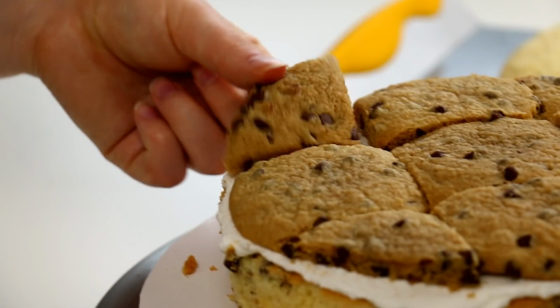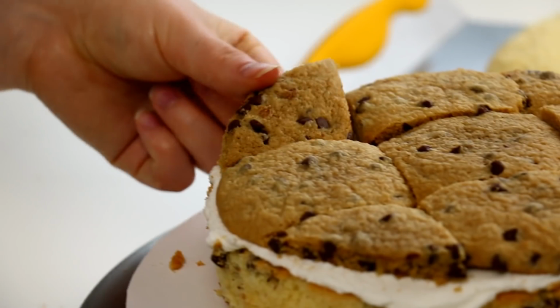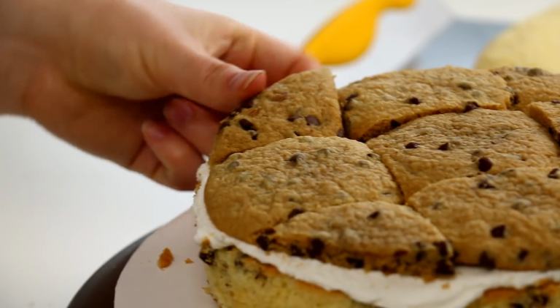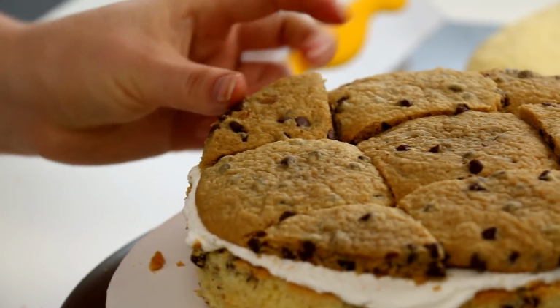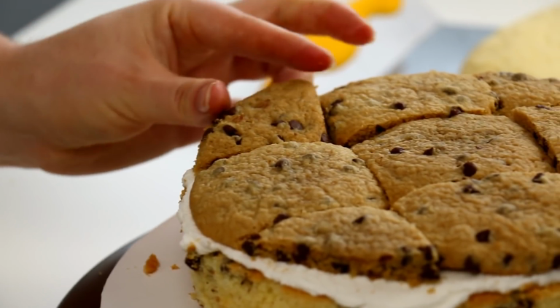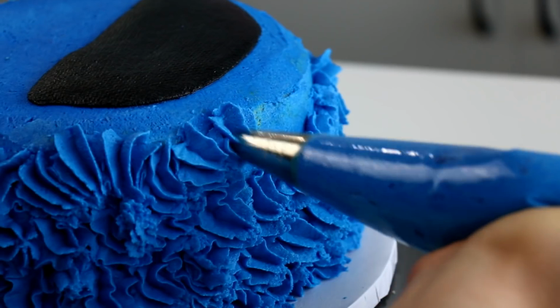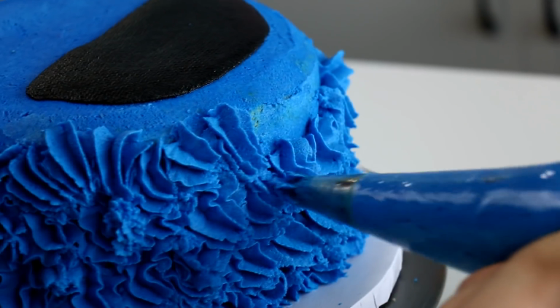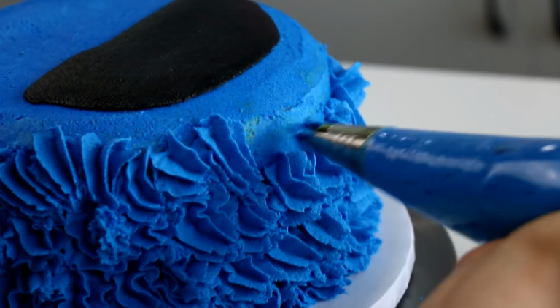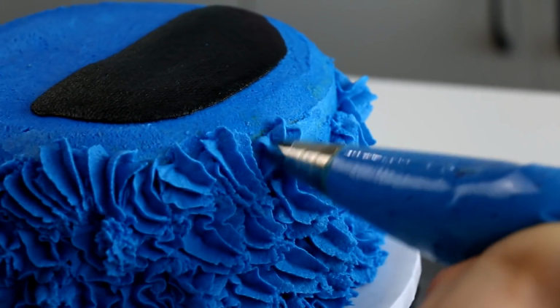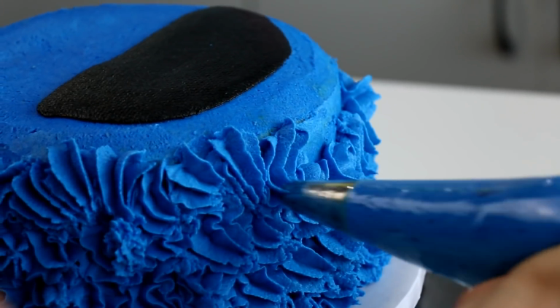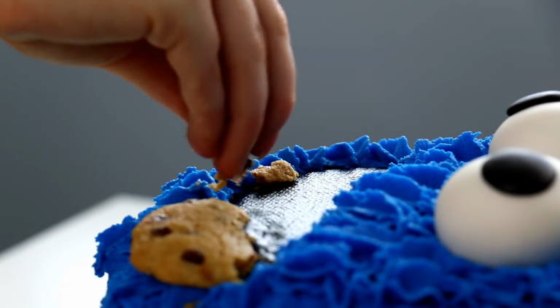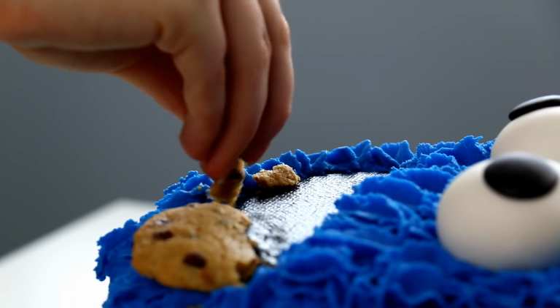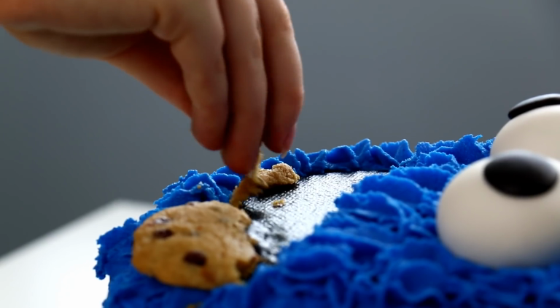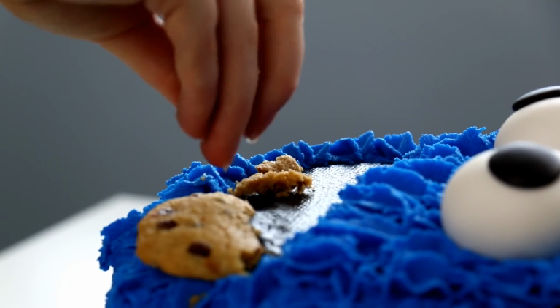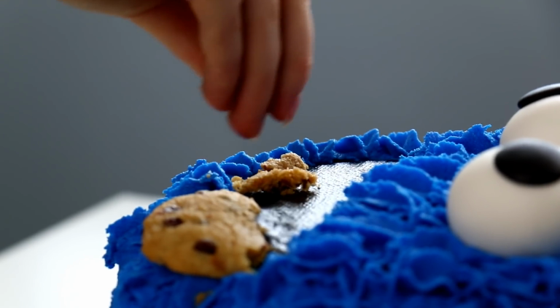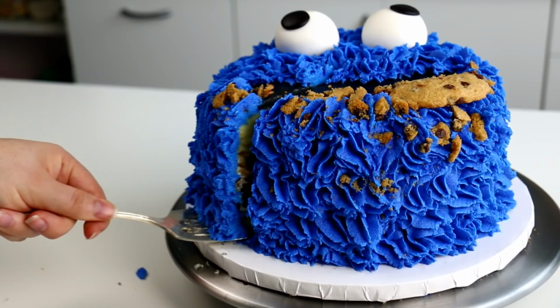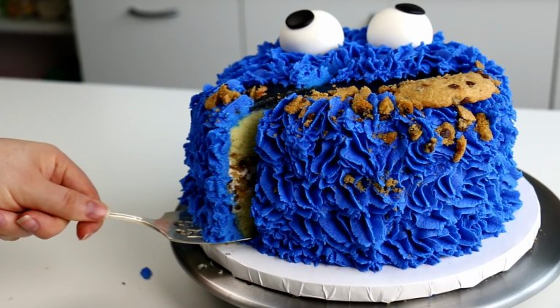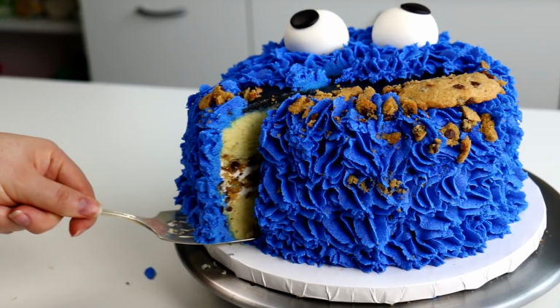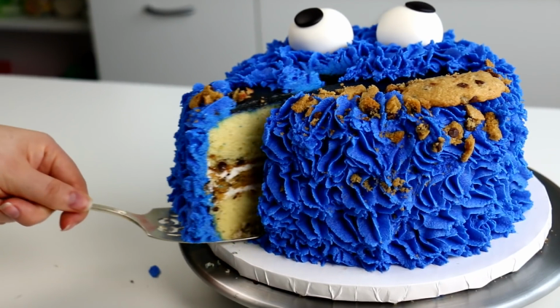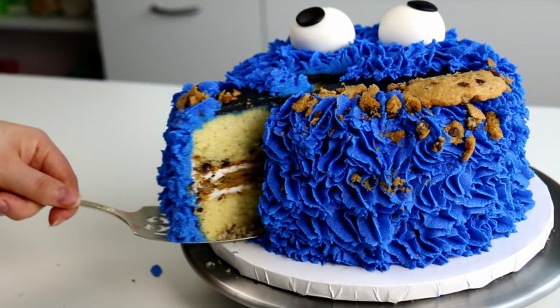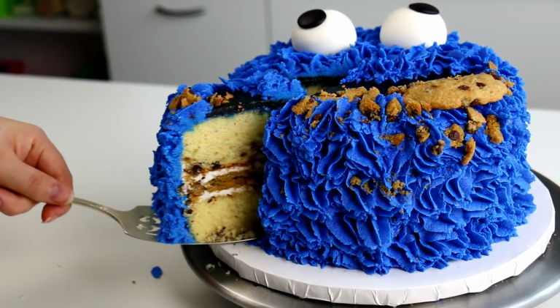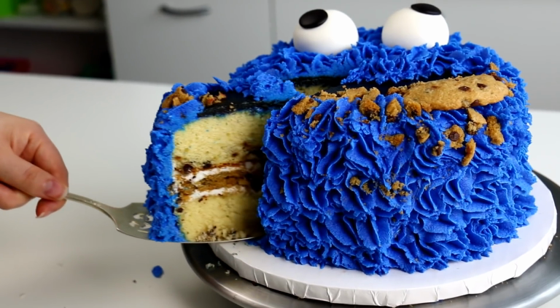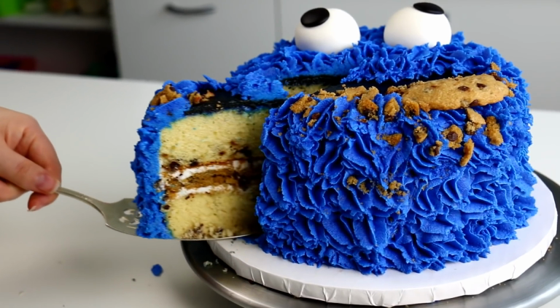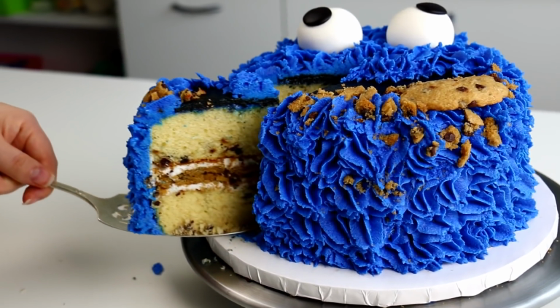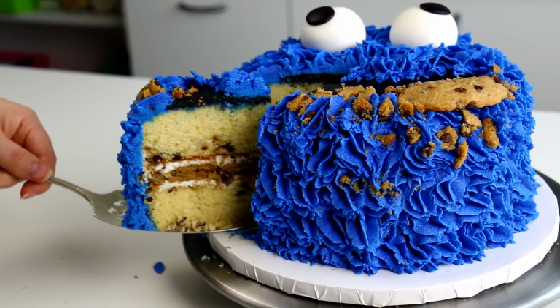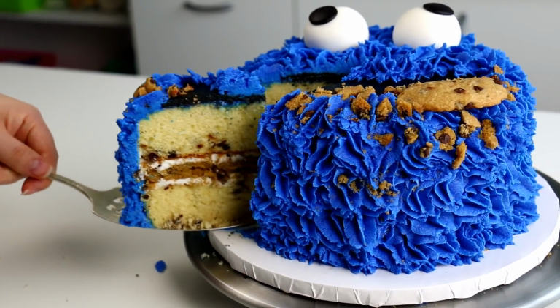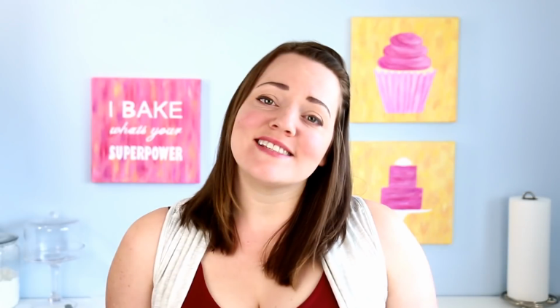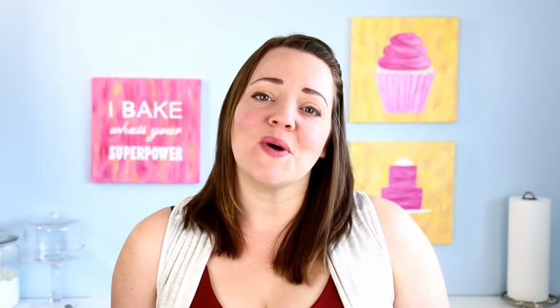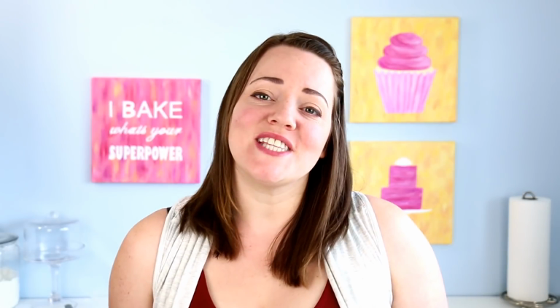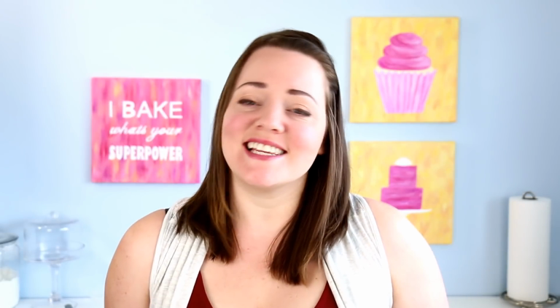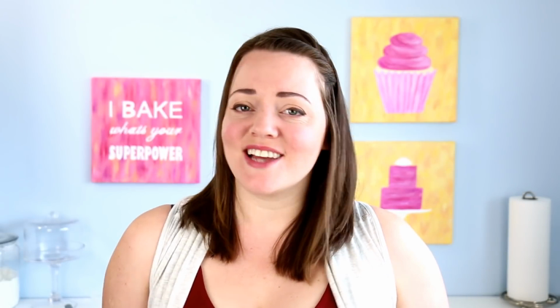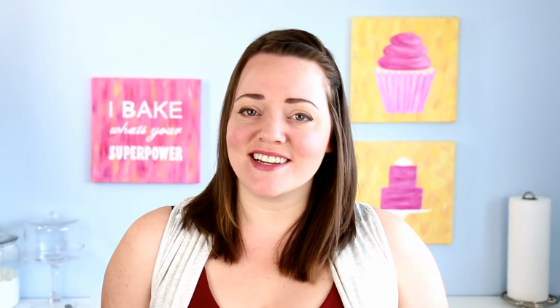What's up guys? Today we're going to be making a Cookie Monster cake. My name is Lori and you guys are watching The Icing Artist.